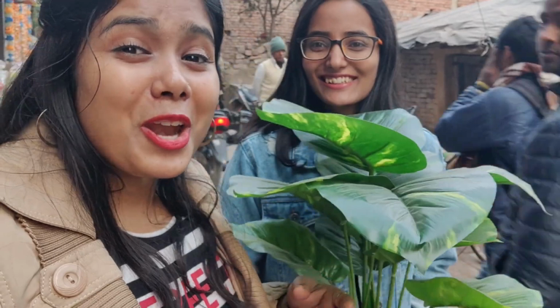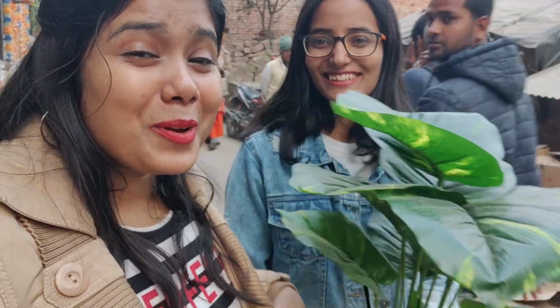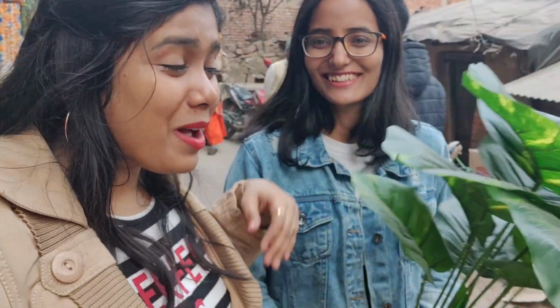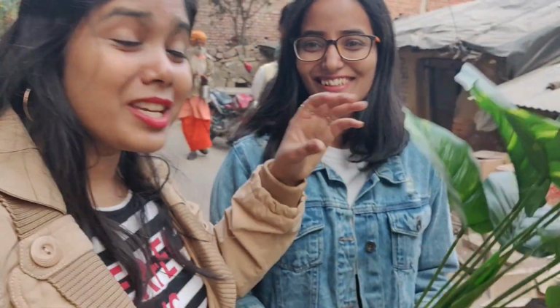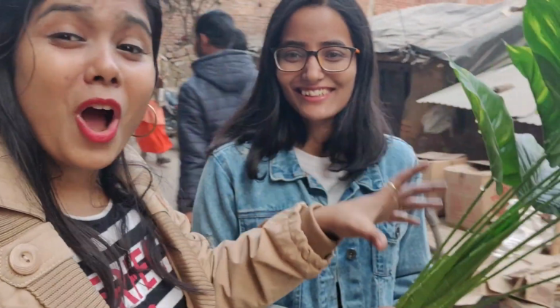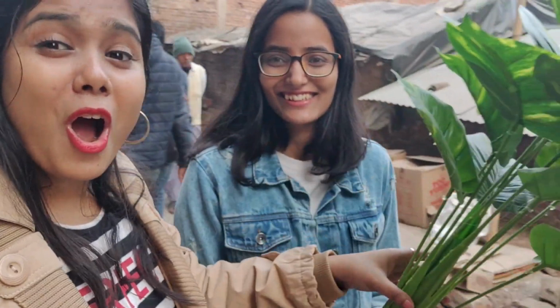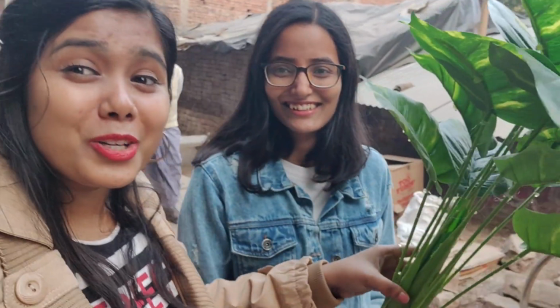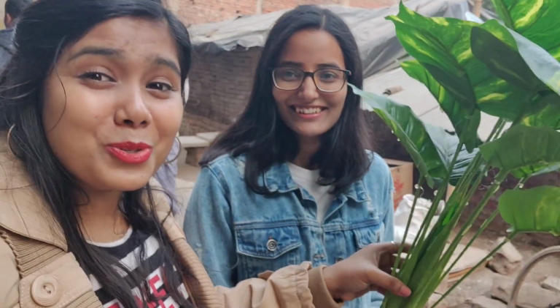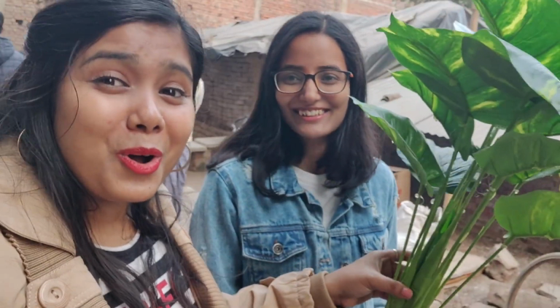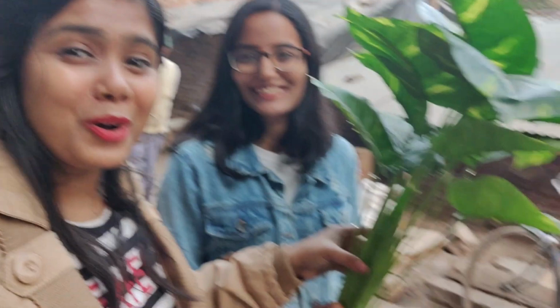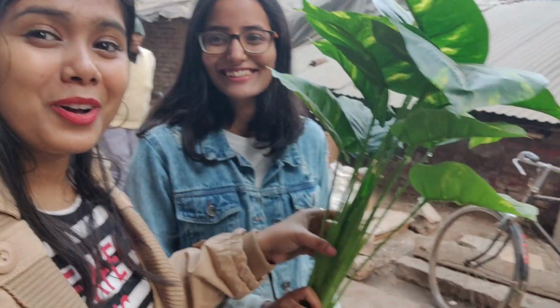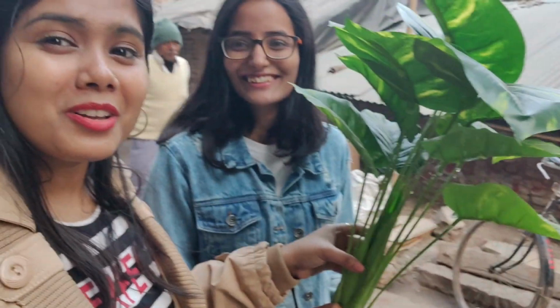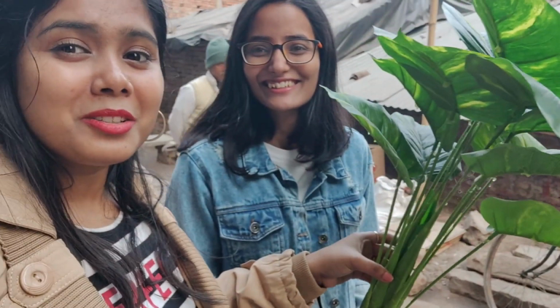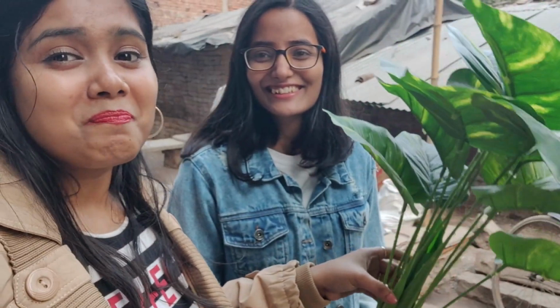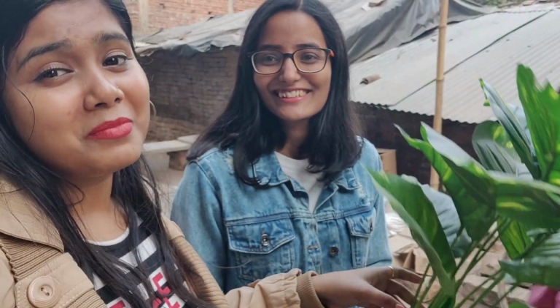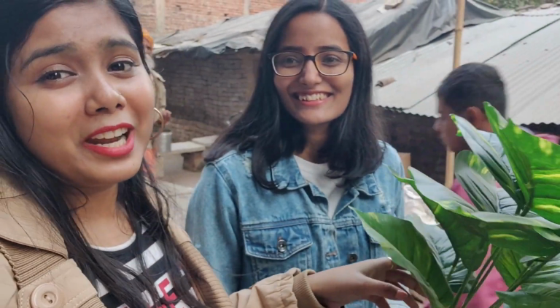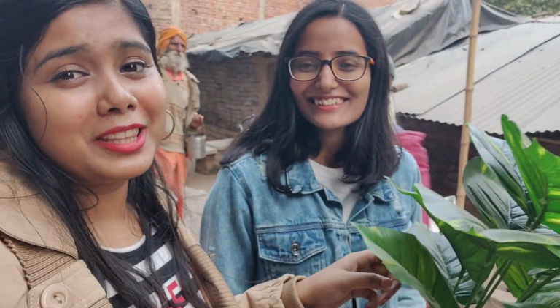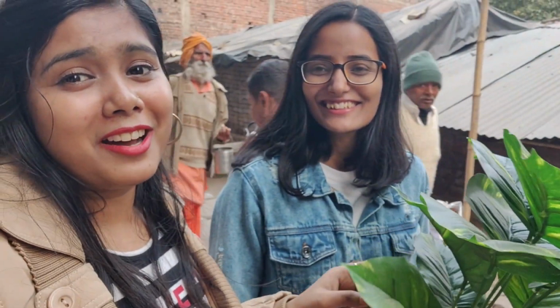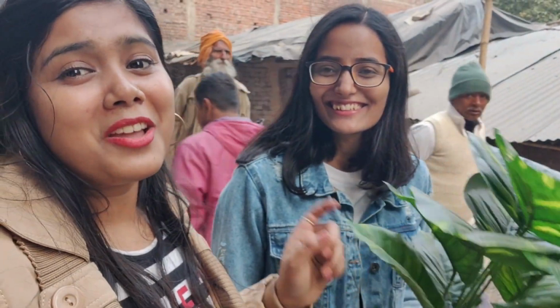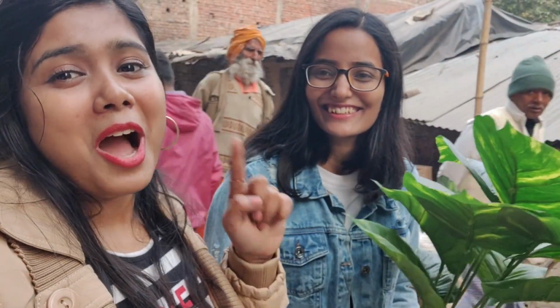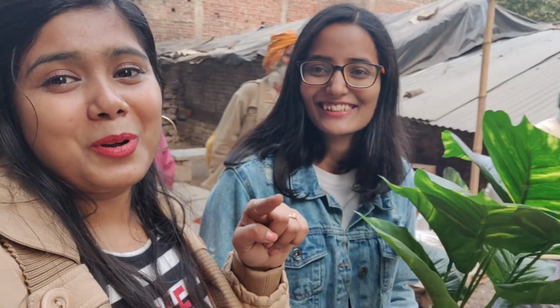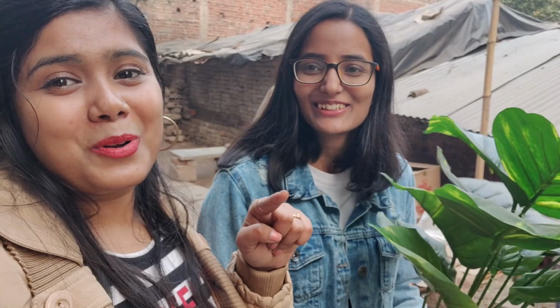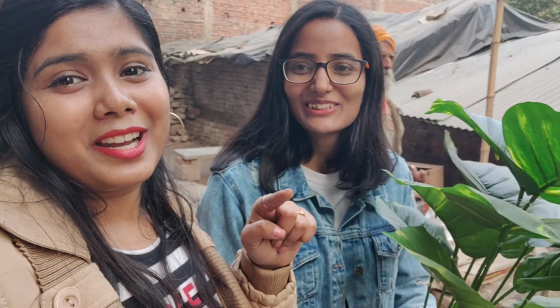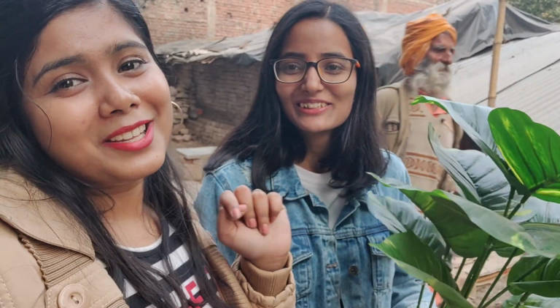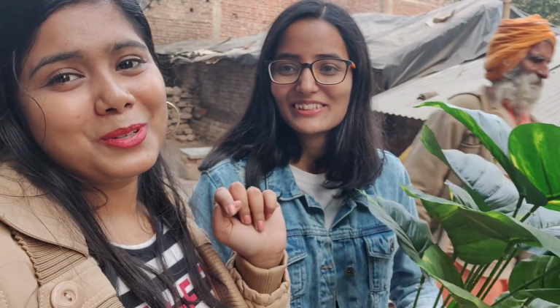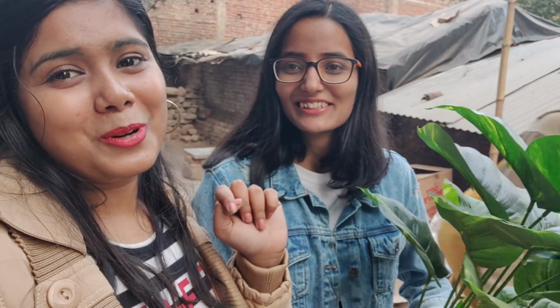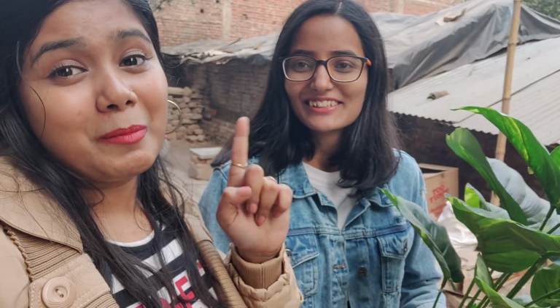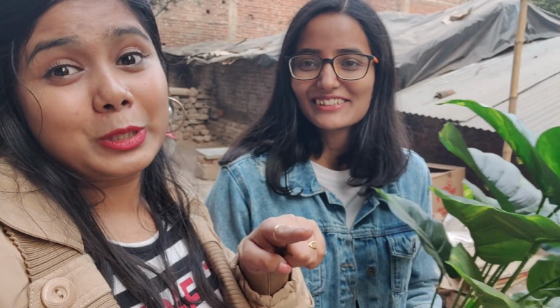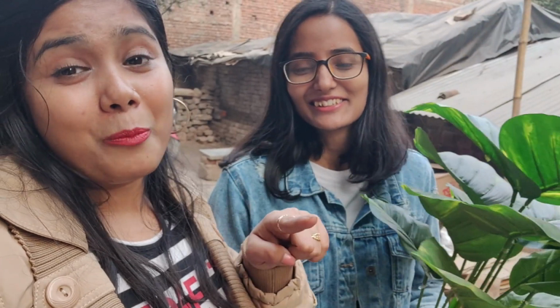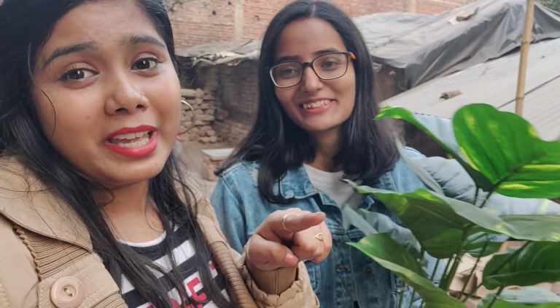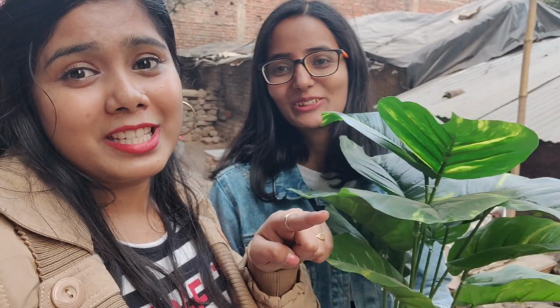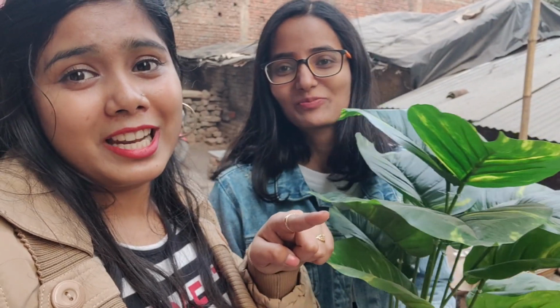It is only 800 rupees. Can you imagine 800 rupees? But I had to take it for you guys. So I am going to take the rest of the things as well.